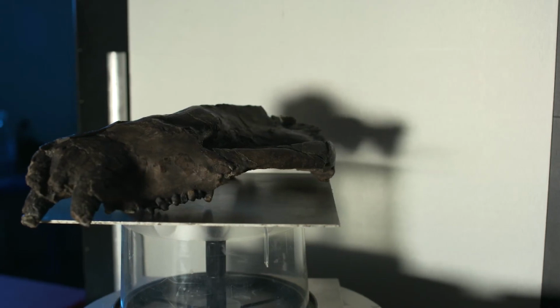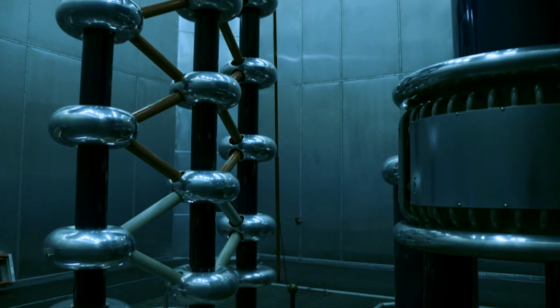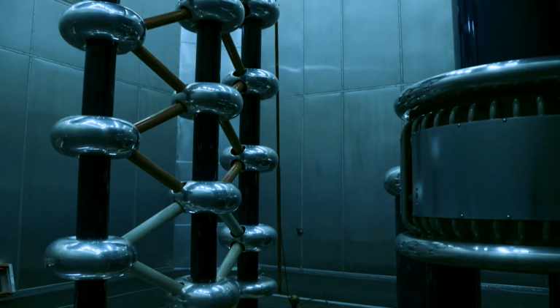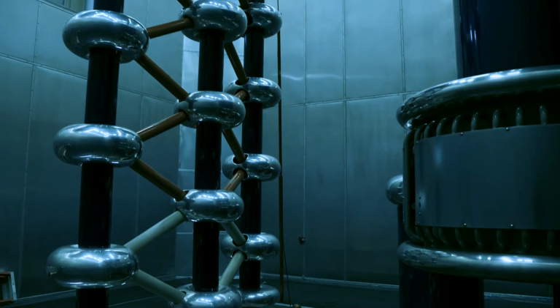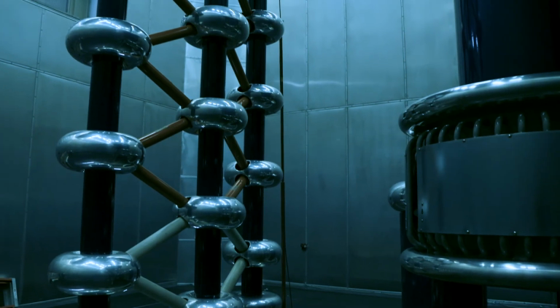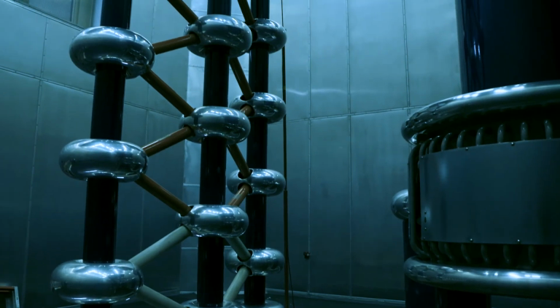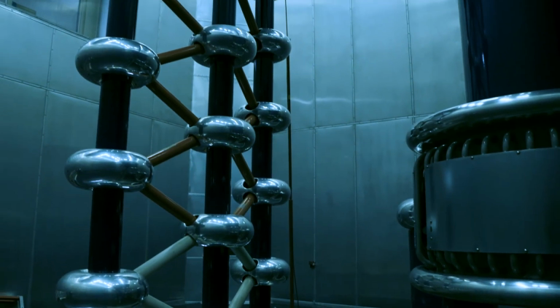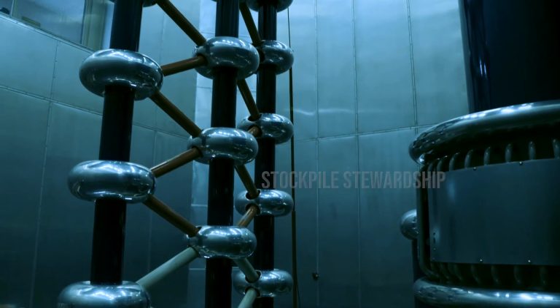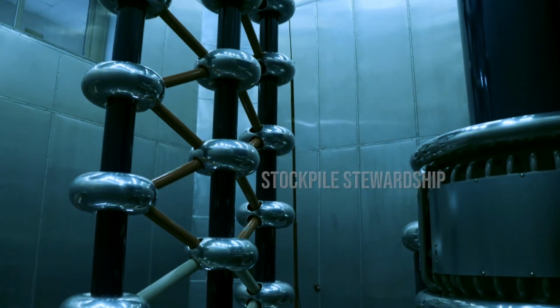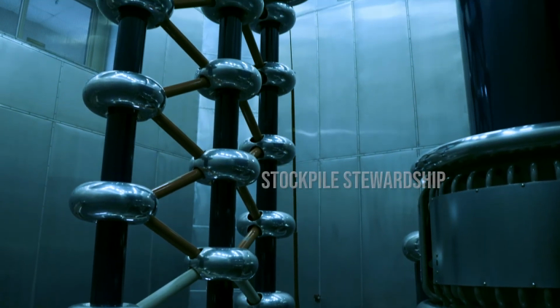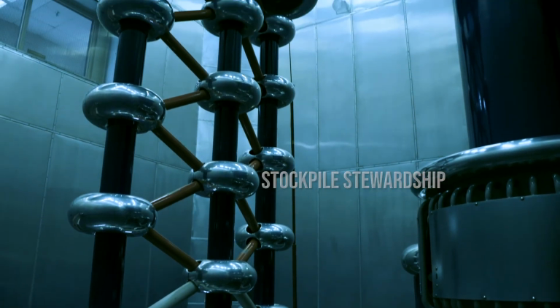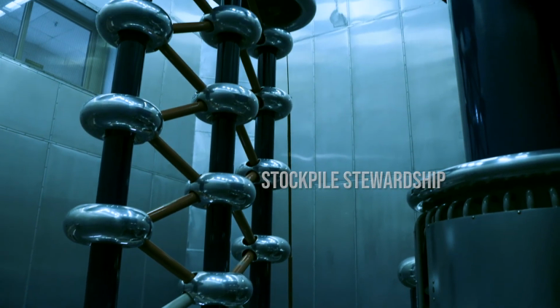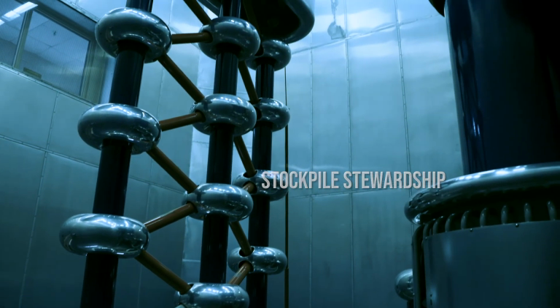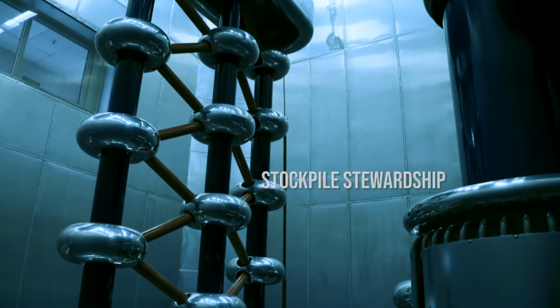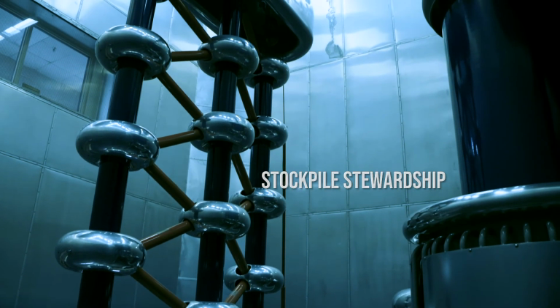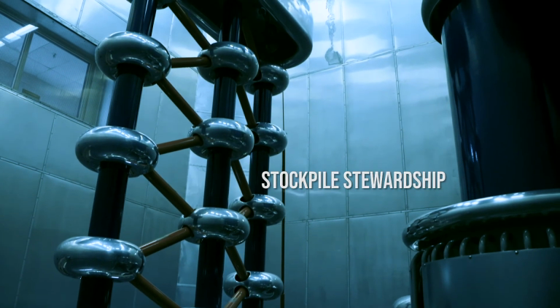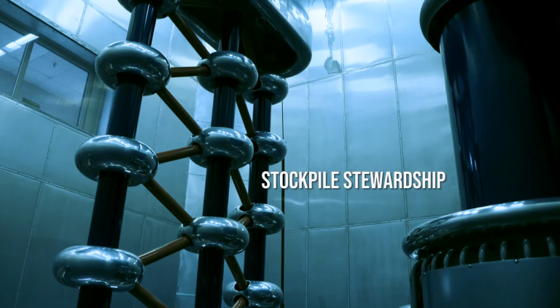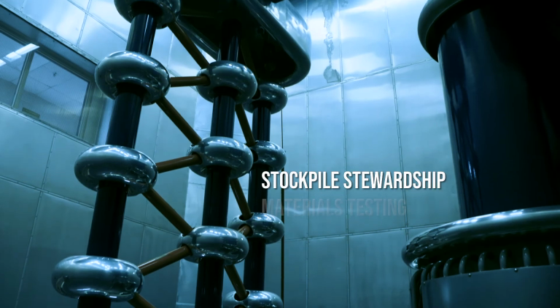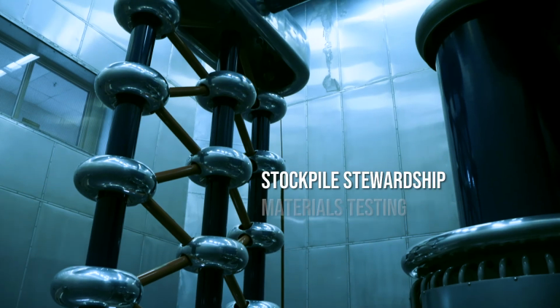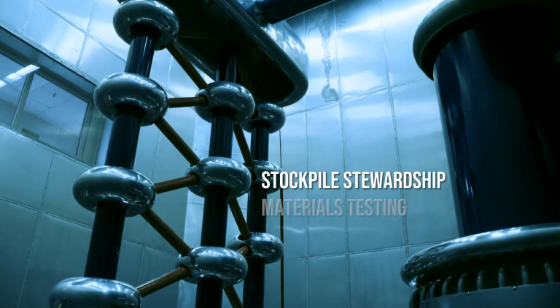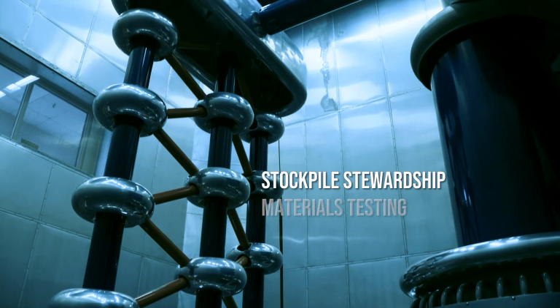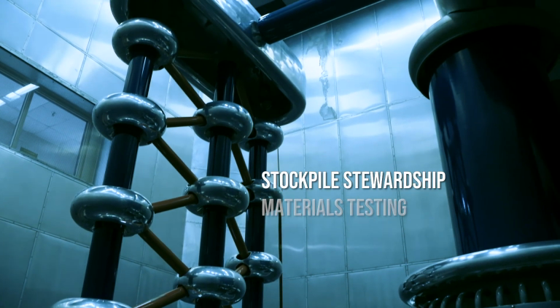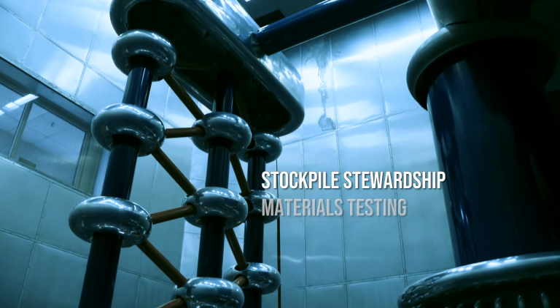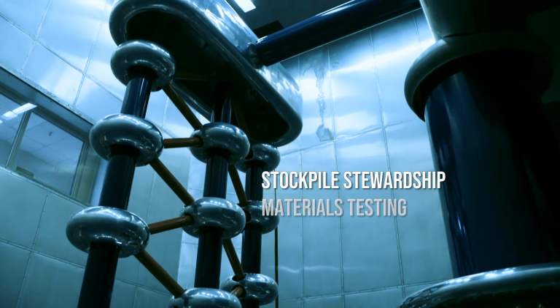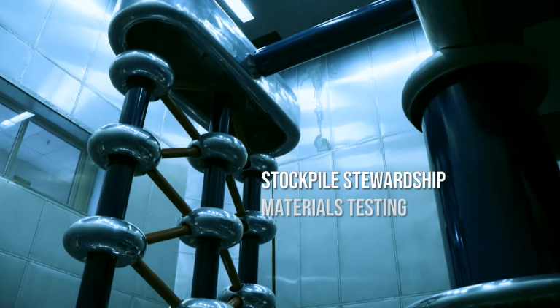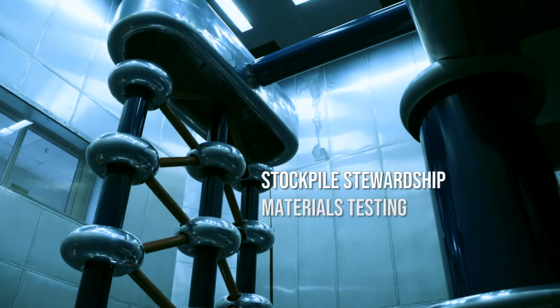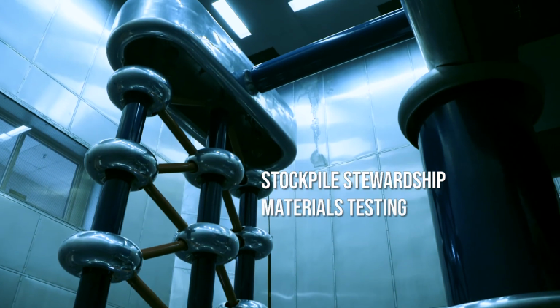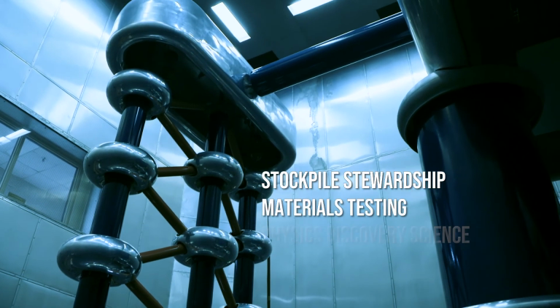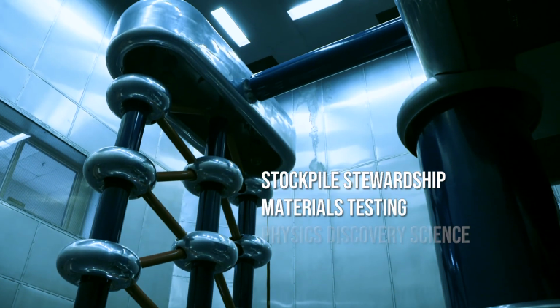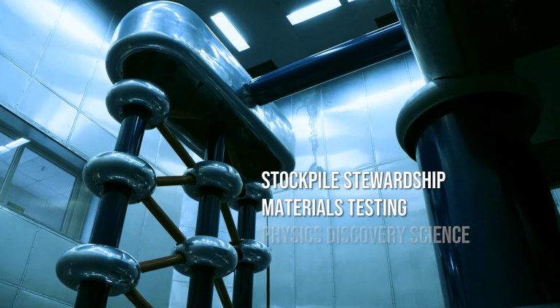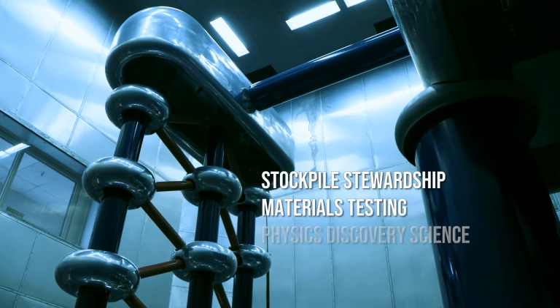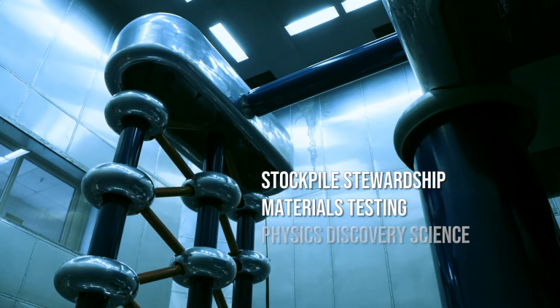Those centers contribute to stockpile stewardship, materials testing, and physics discovery science.